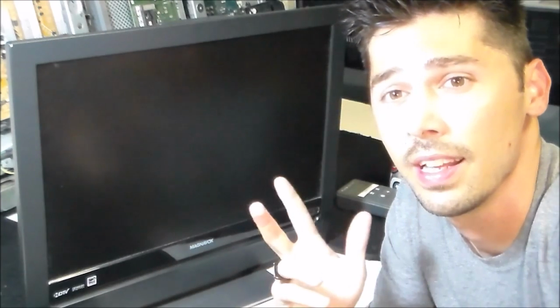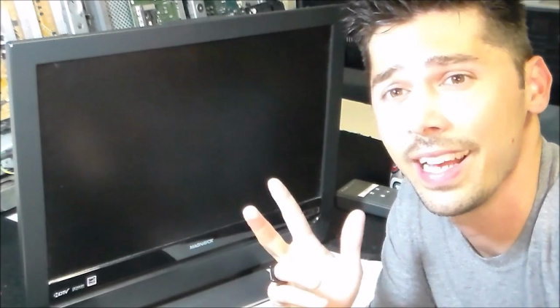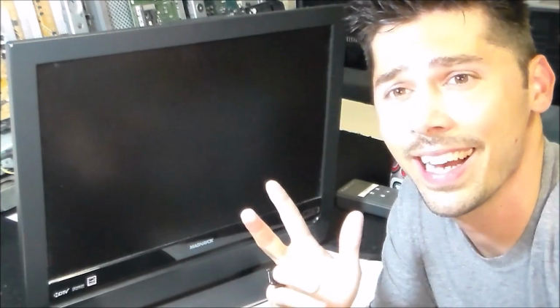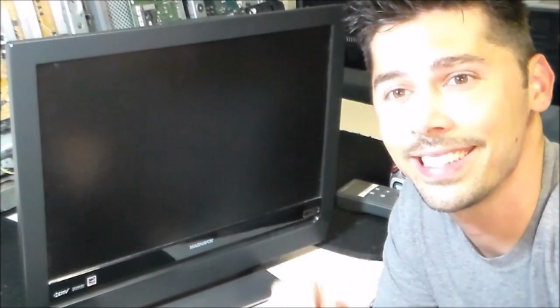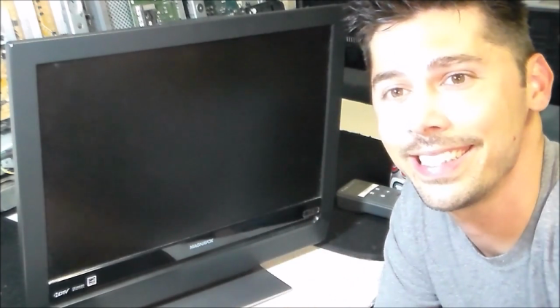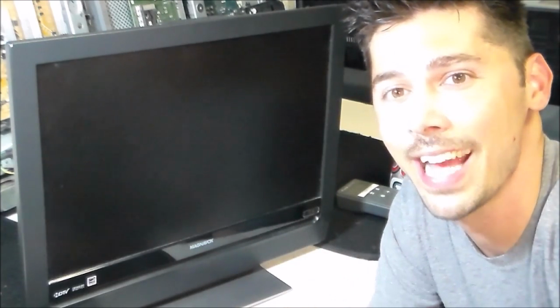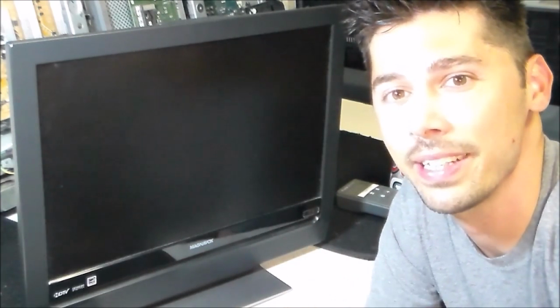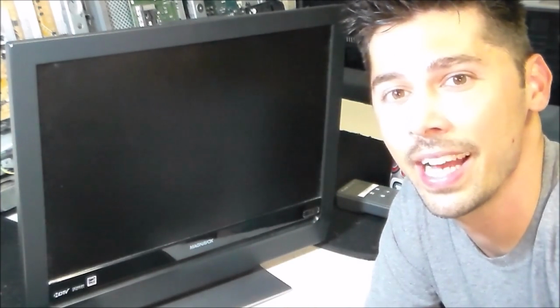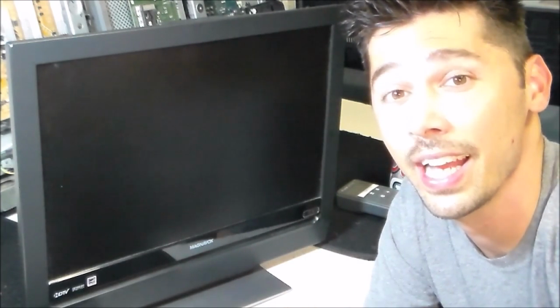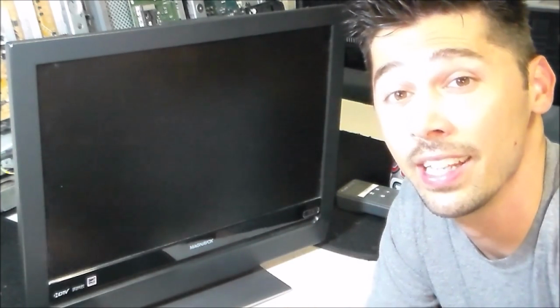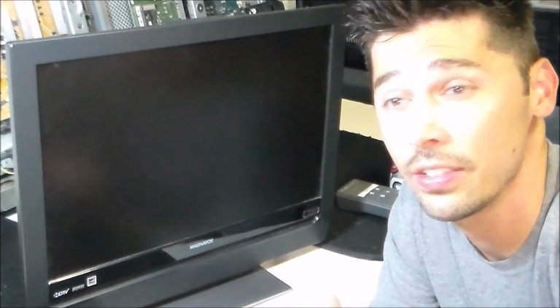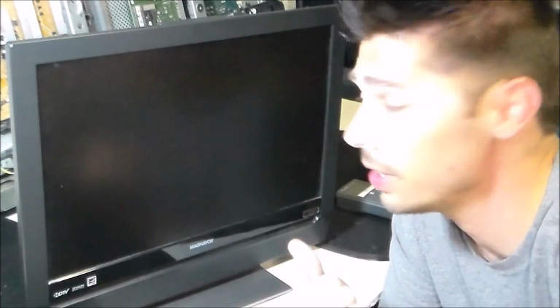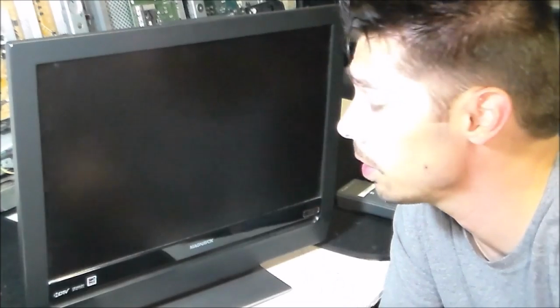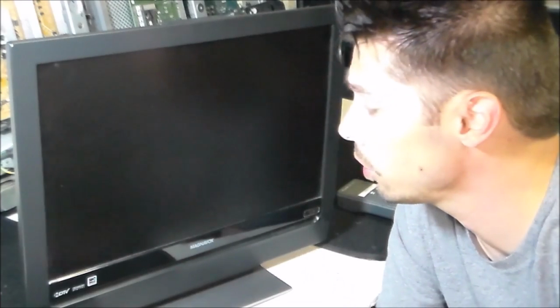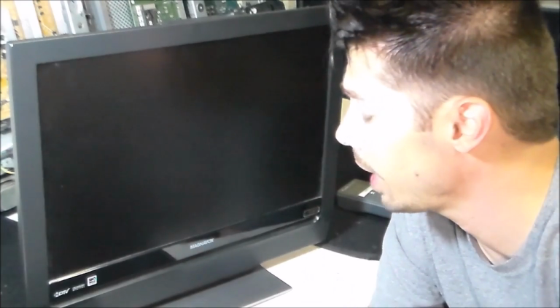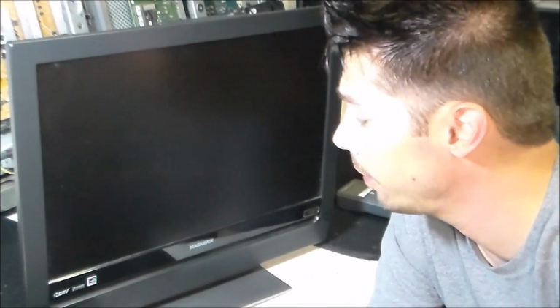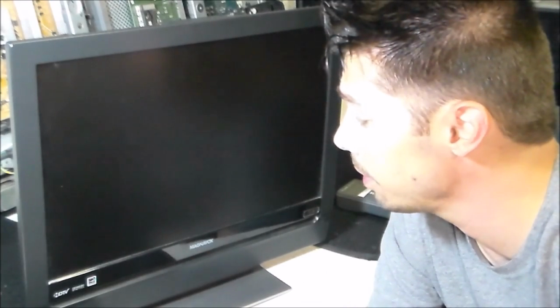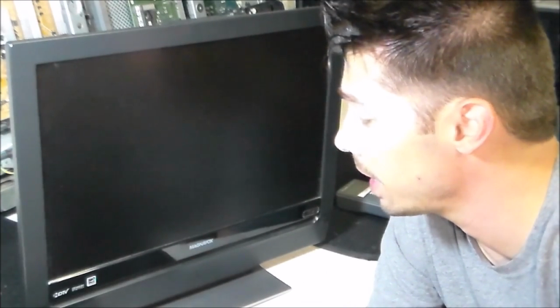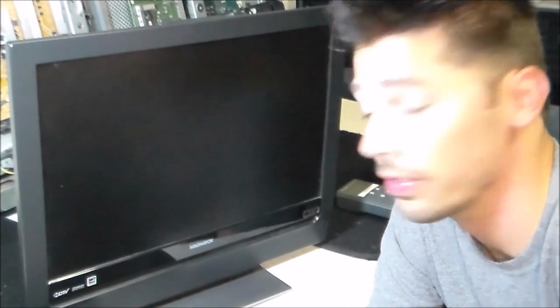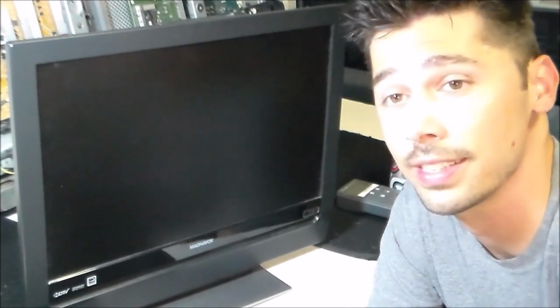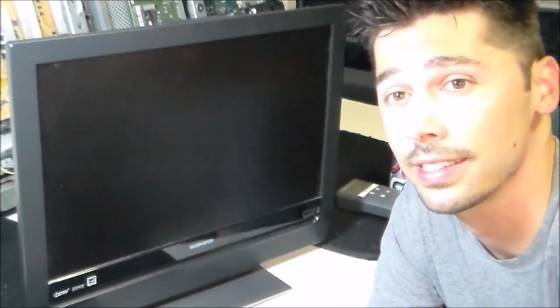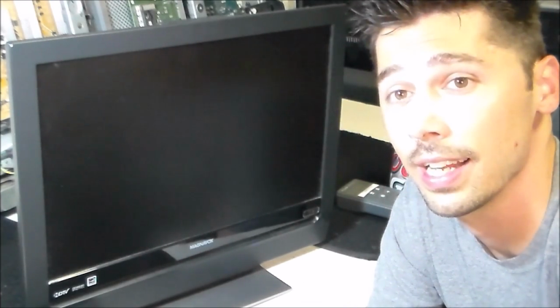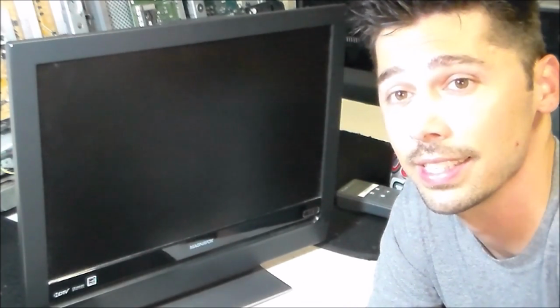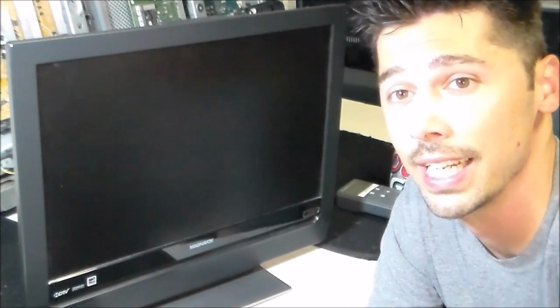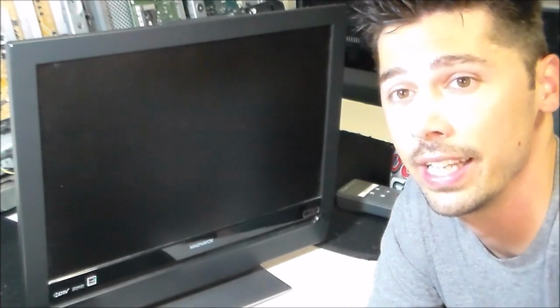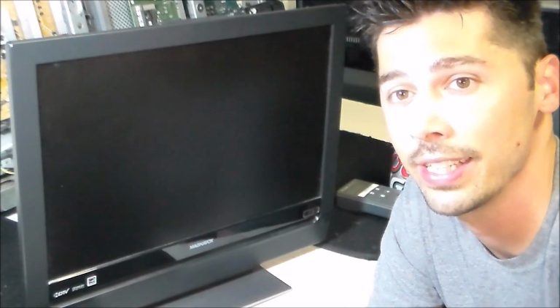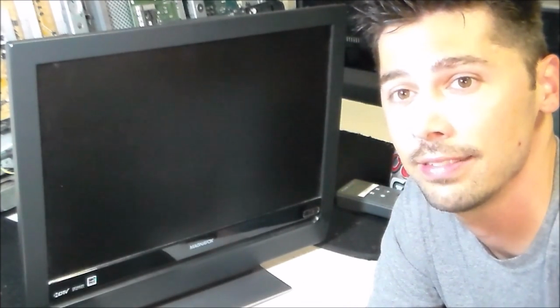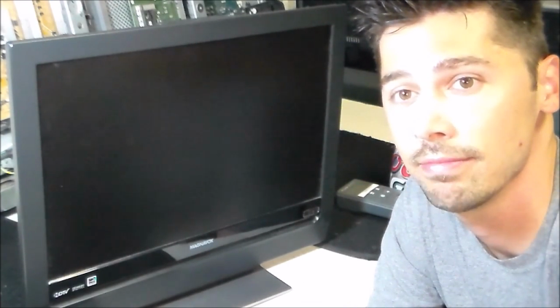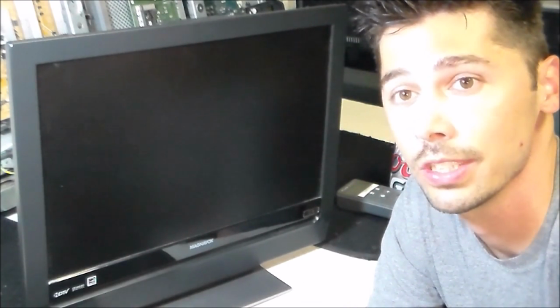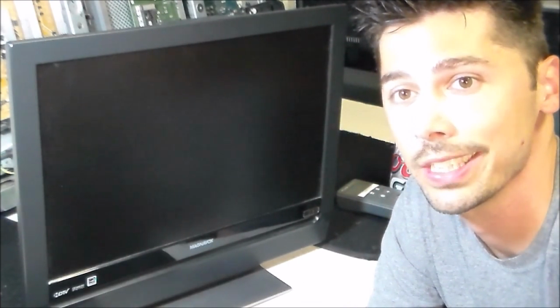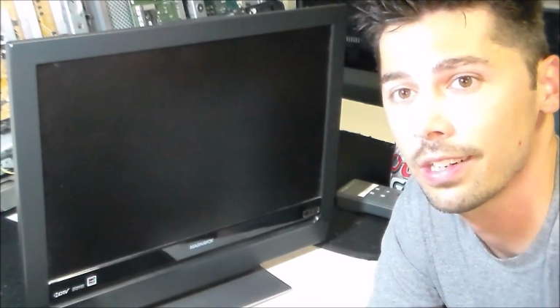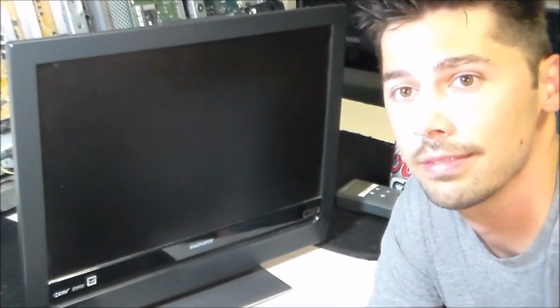Hey guys, this is Tampa Tech and in this video I'm going to show you how to fix a Magnavox LCD TV. Let's get started.